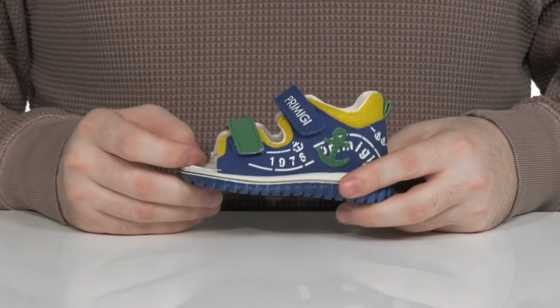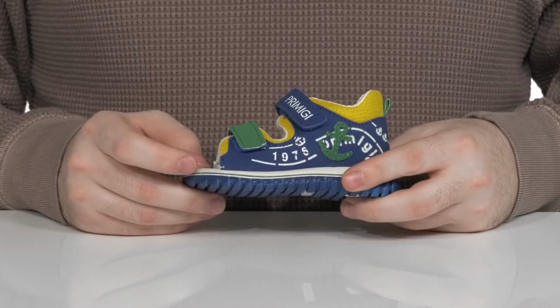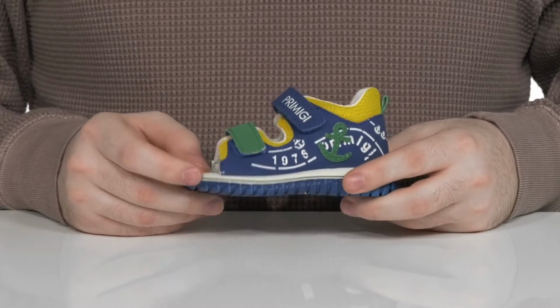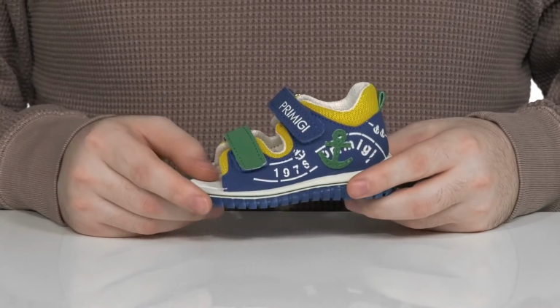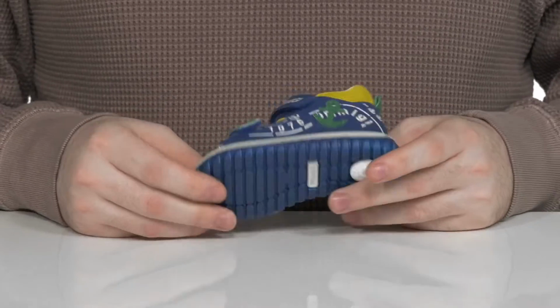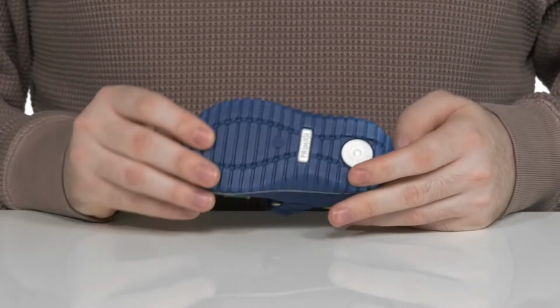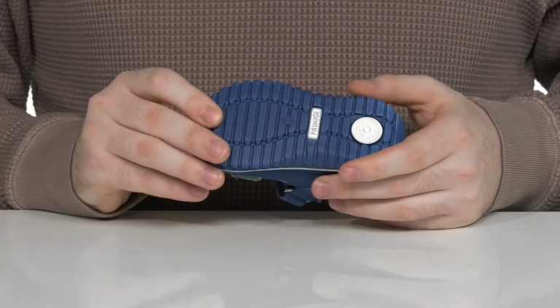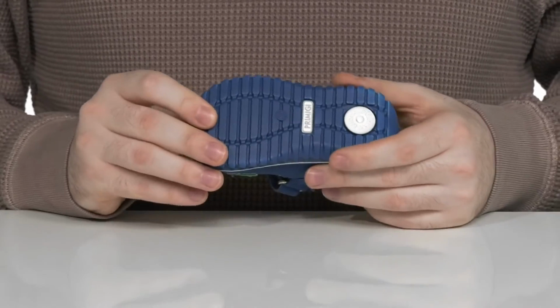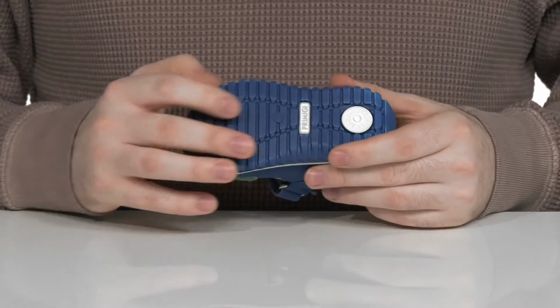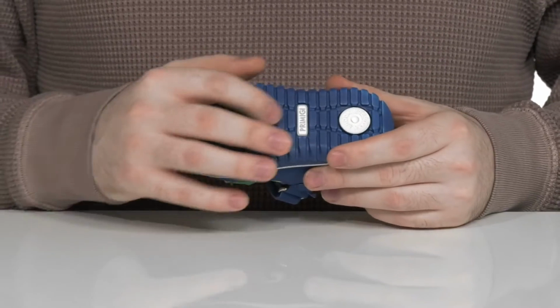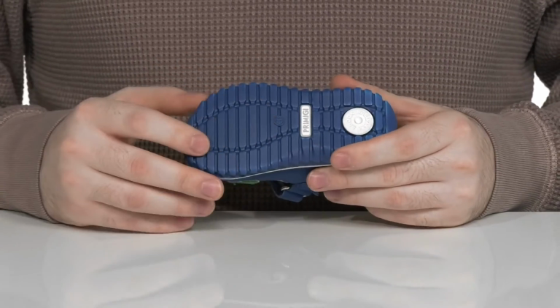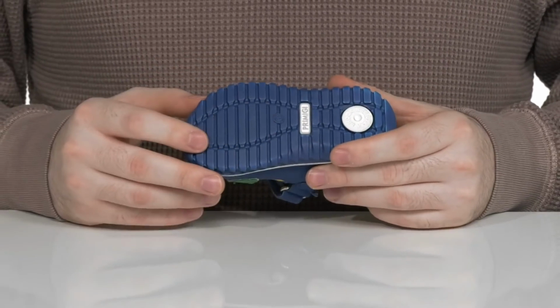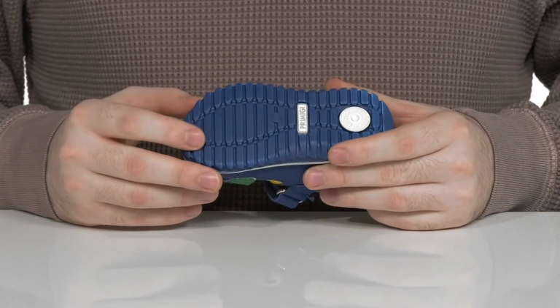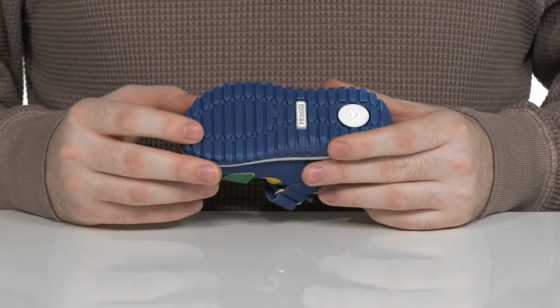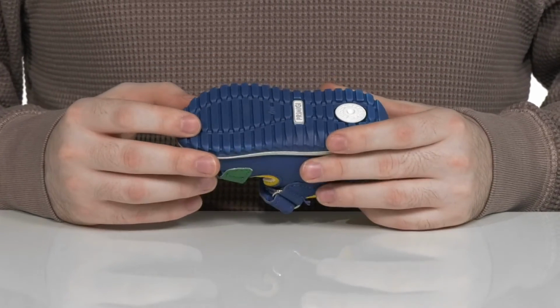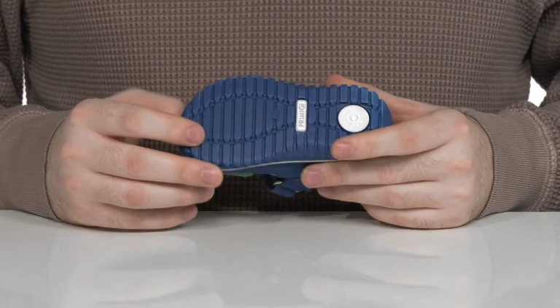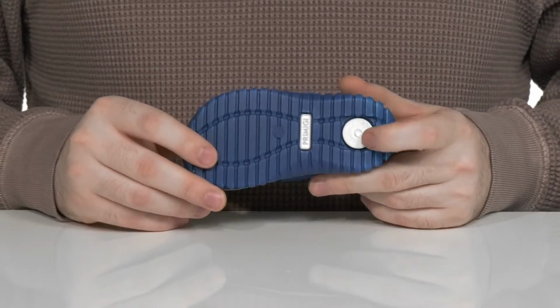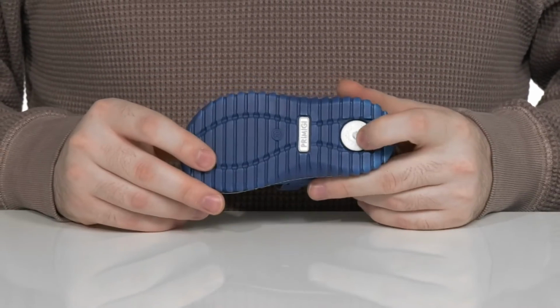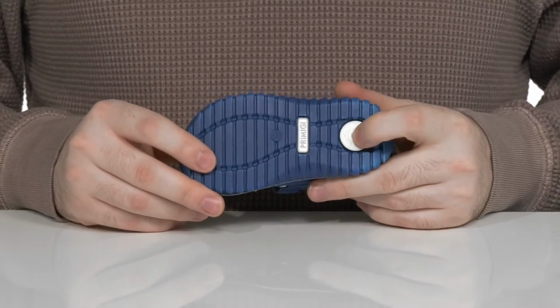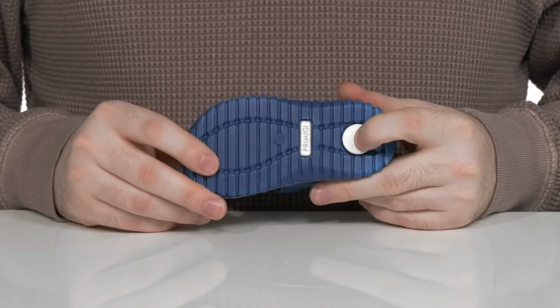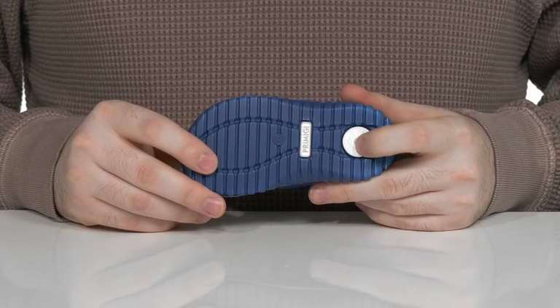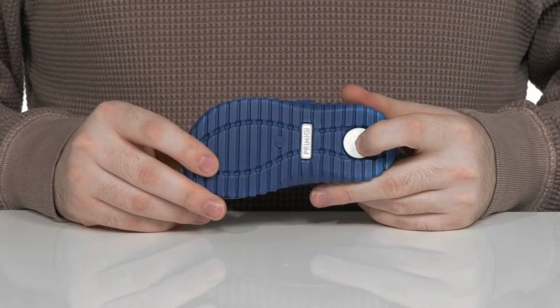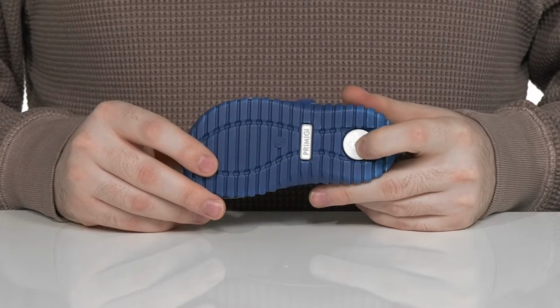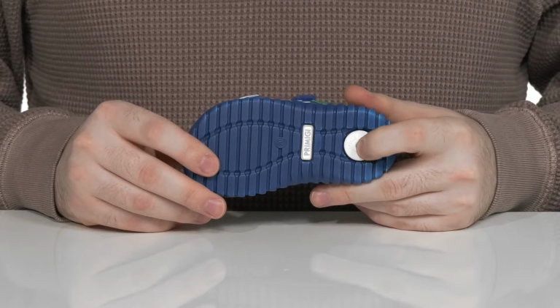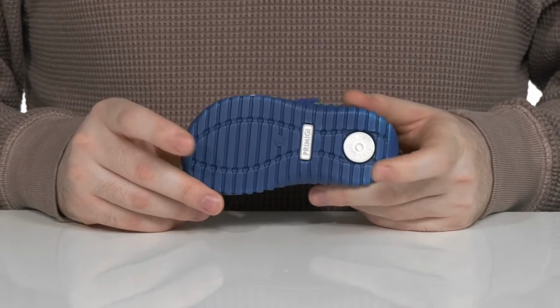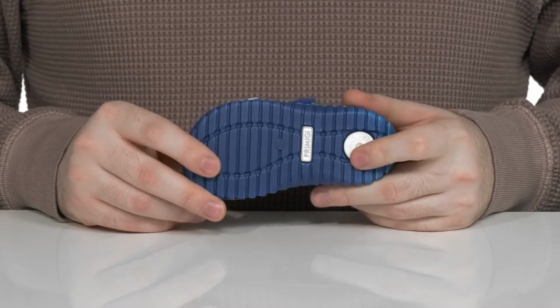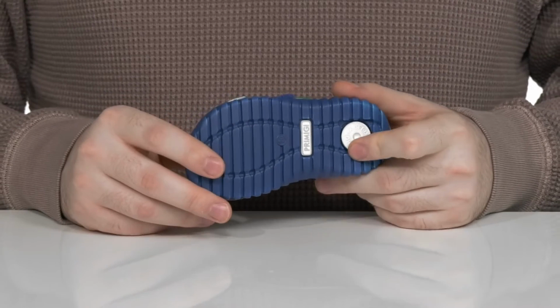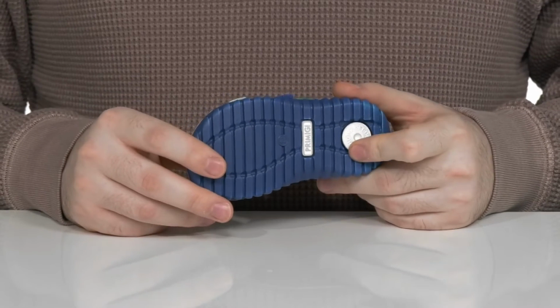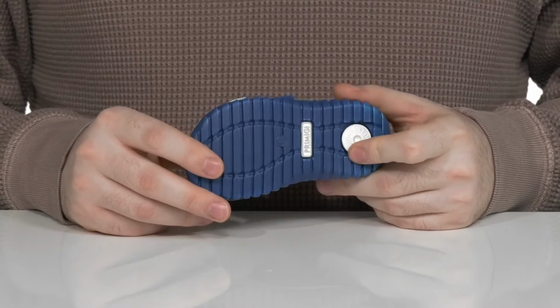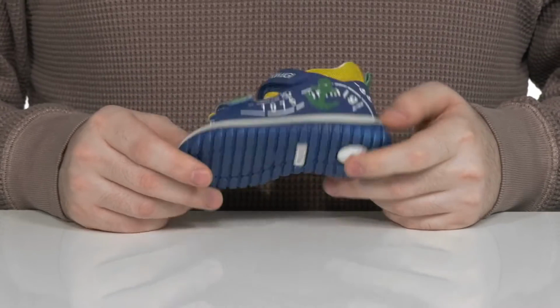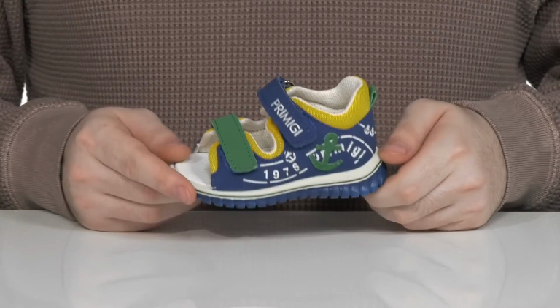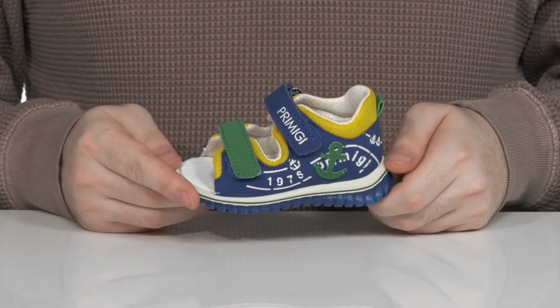And it sits on top of a grippy synthetic outsole that has a shock-absorbent heel in the back so they can stay moving with ease.